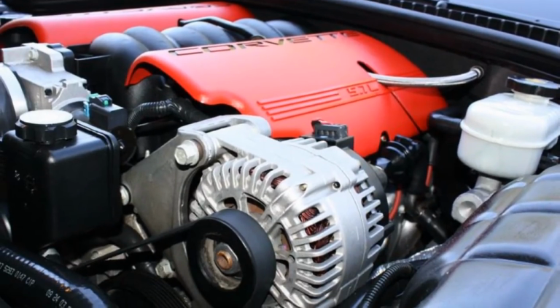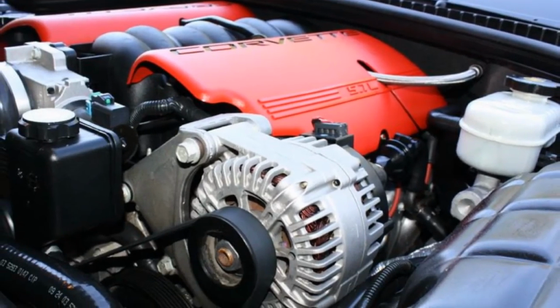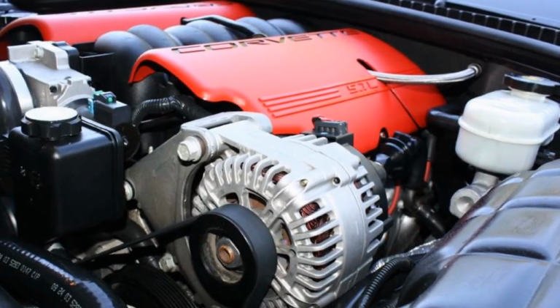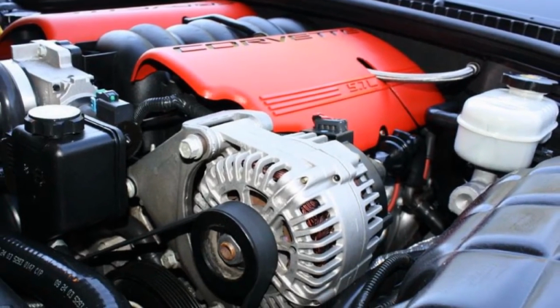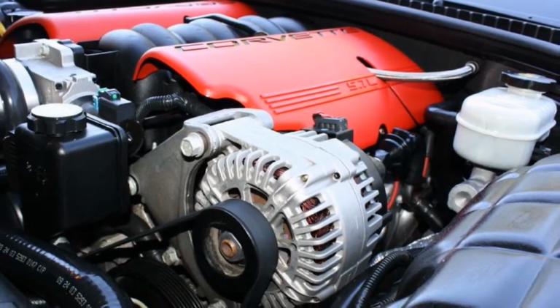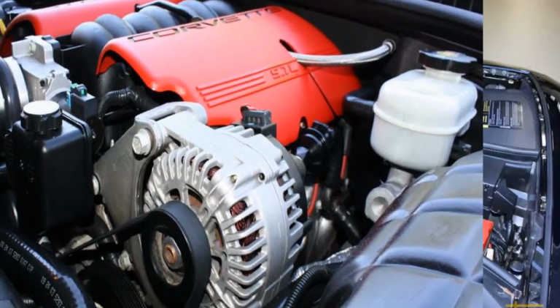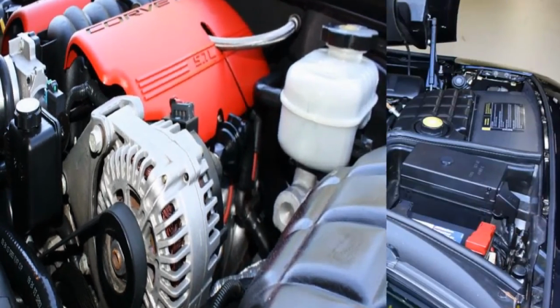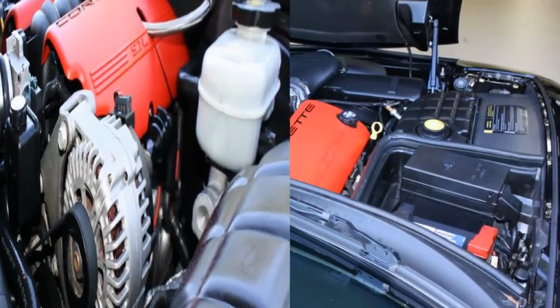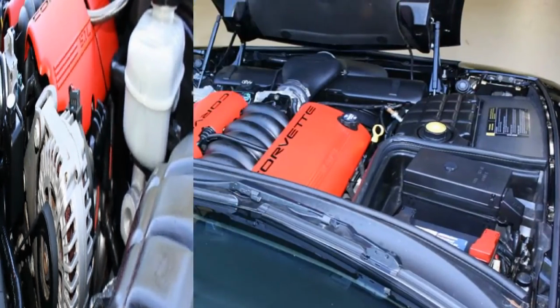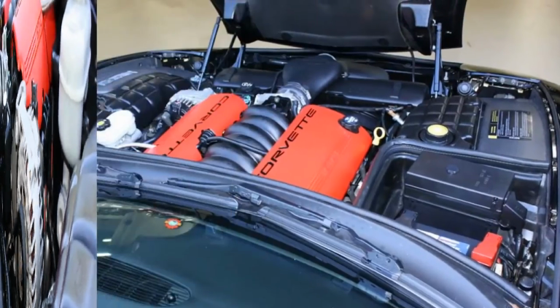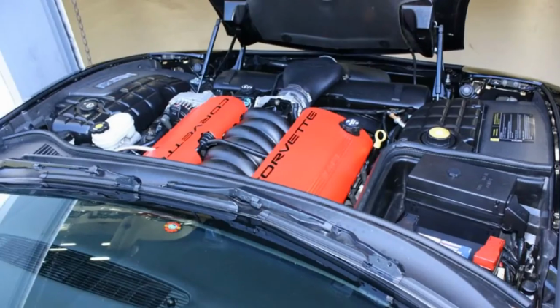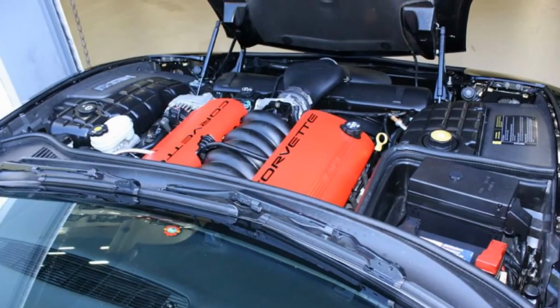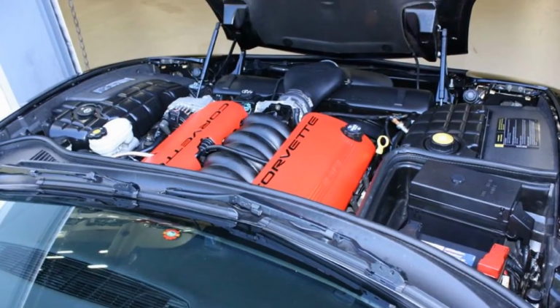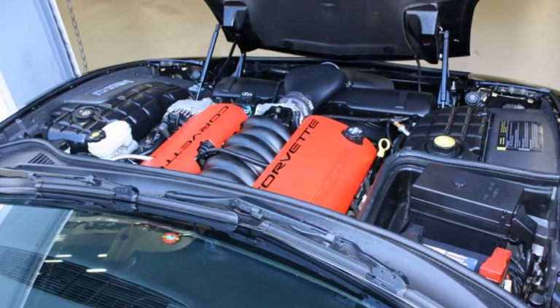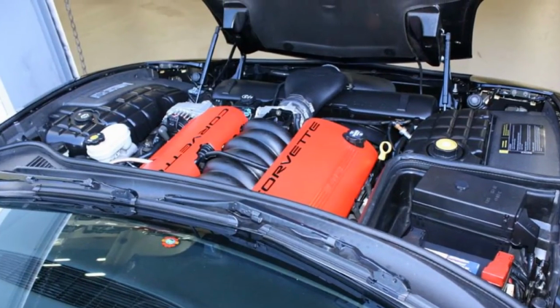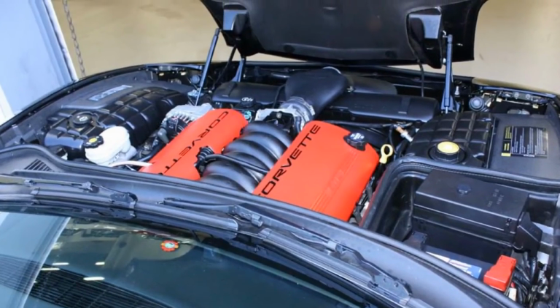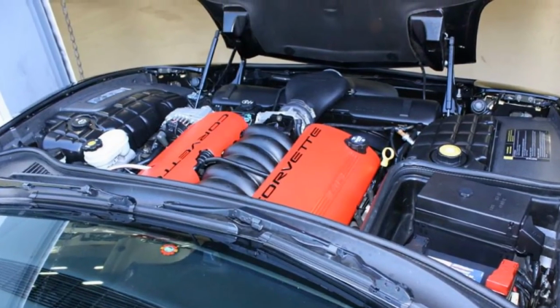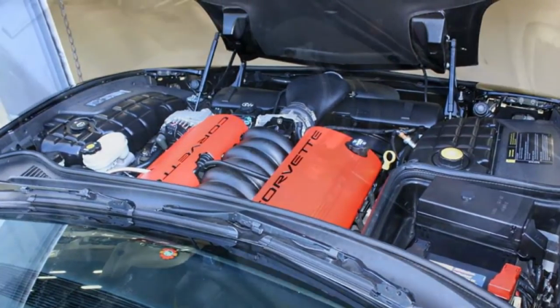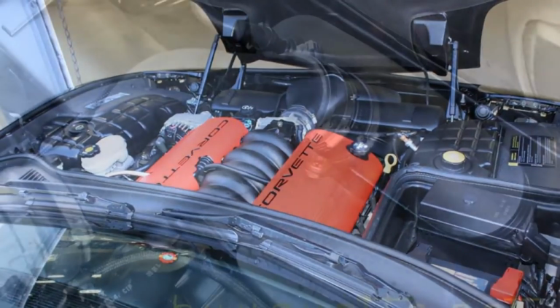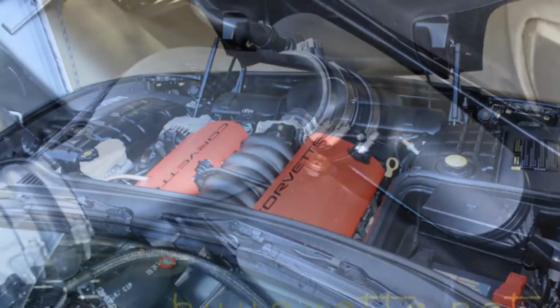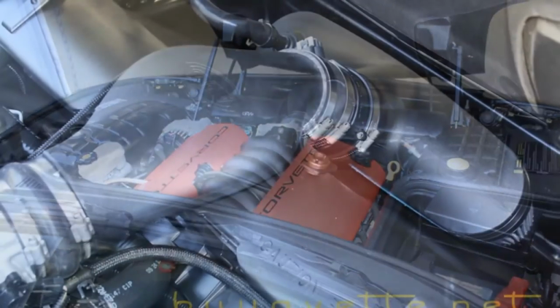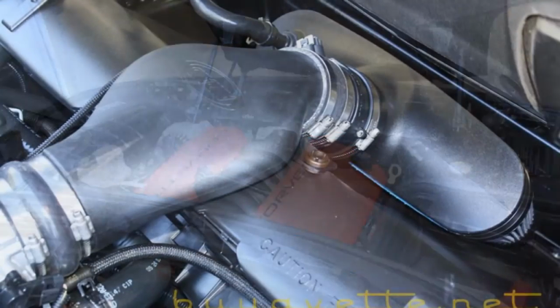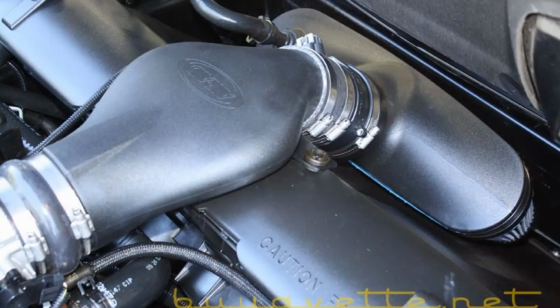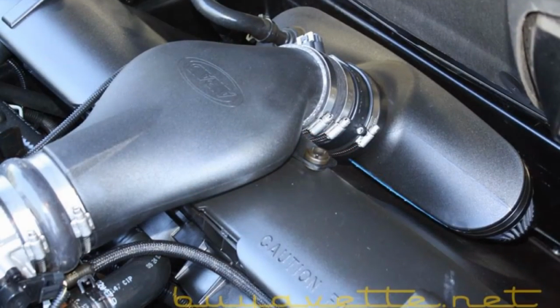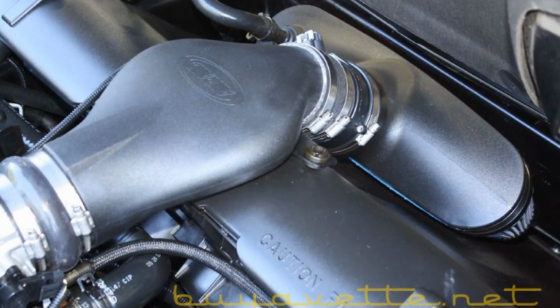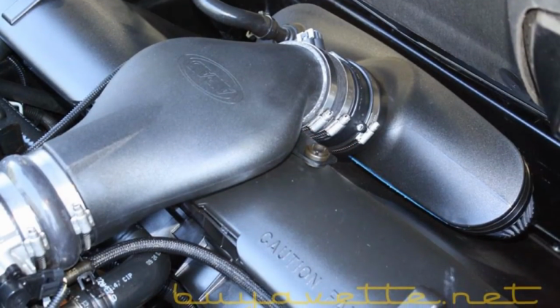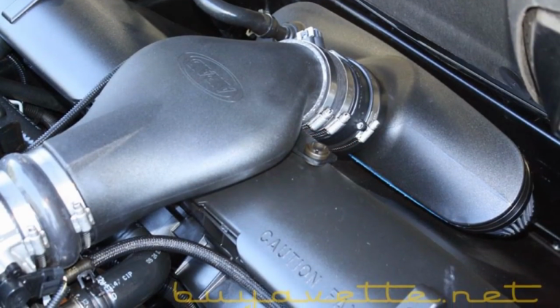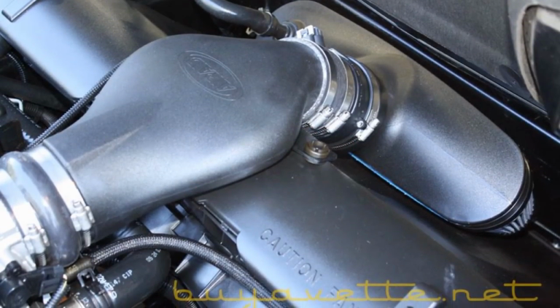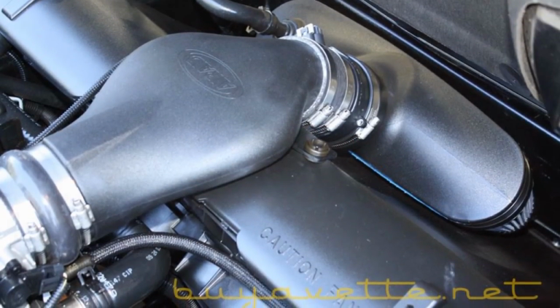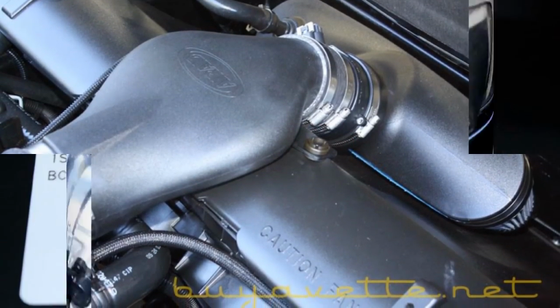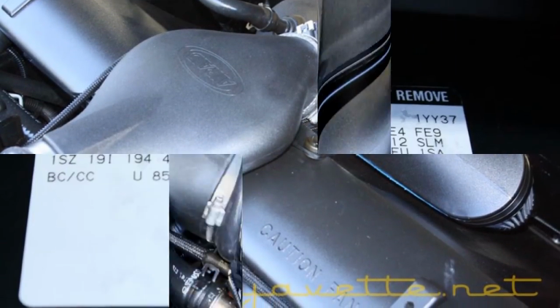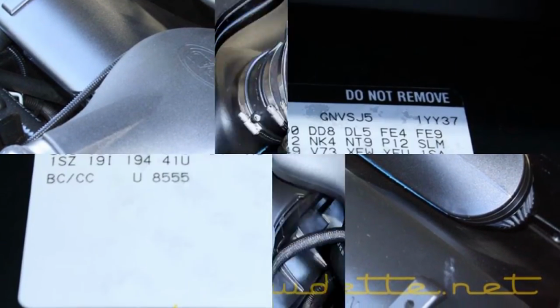Engine compartment as well — very nice clean car, ready for a new home.